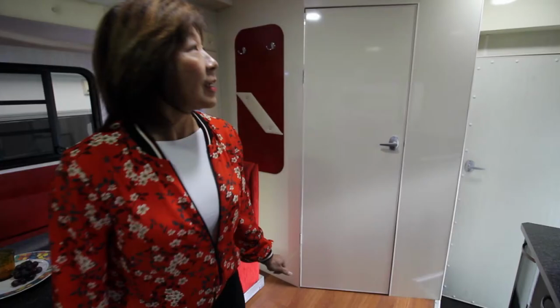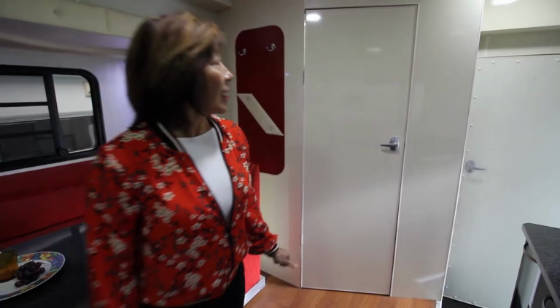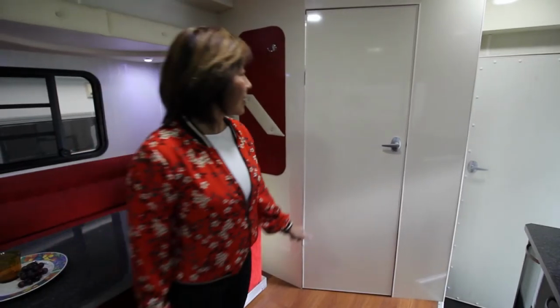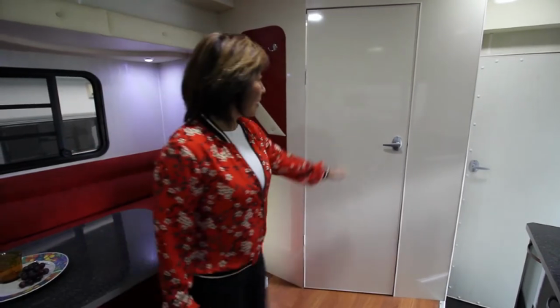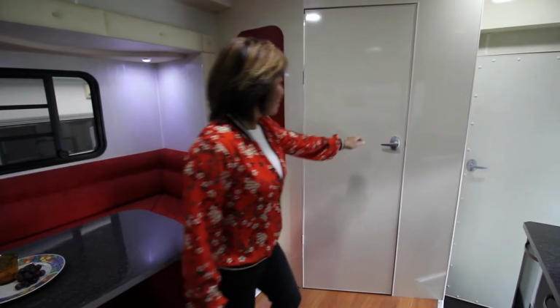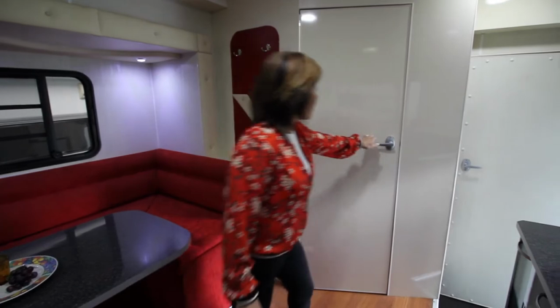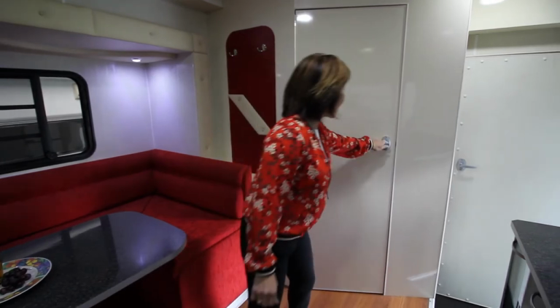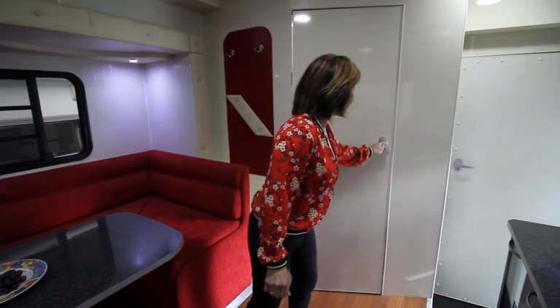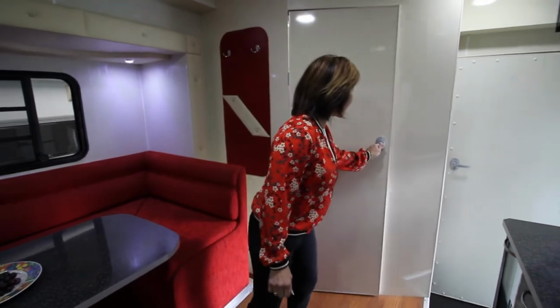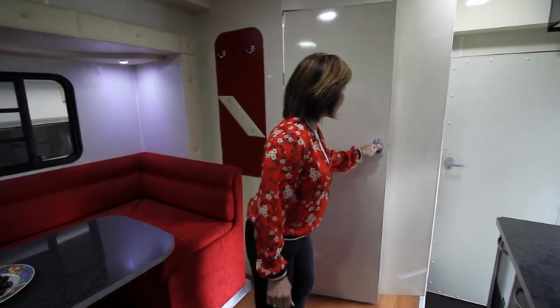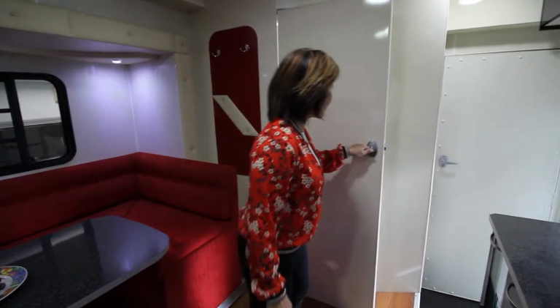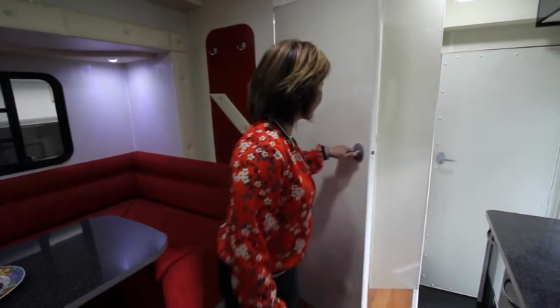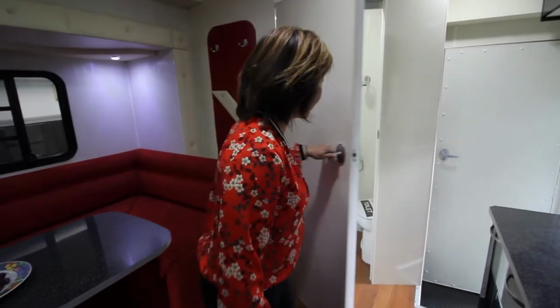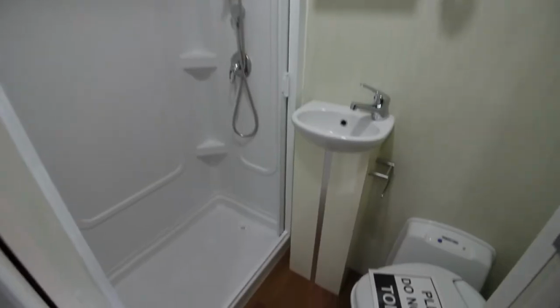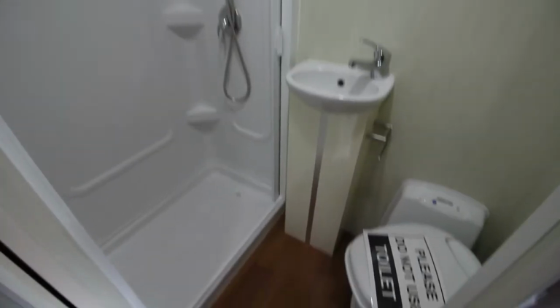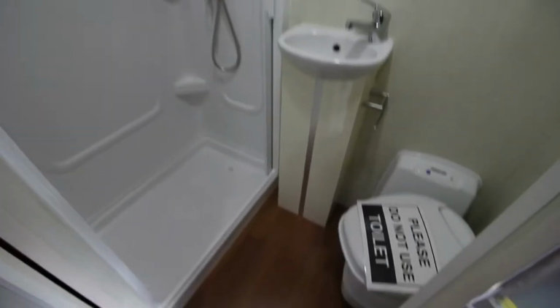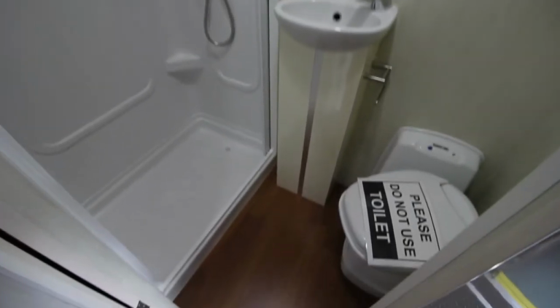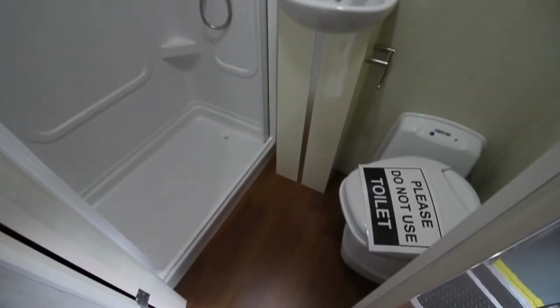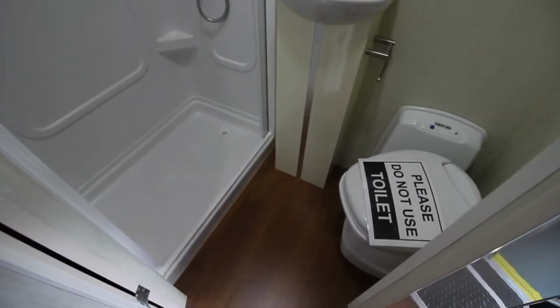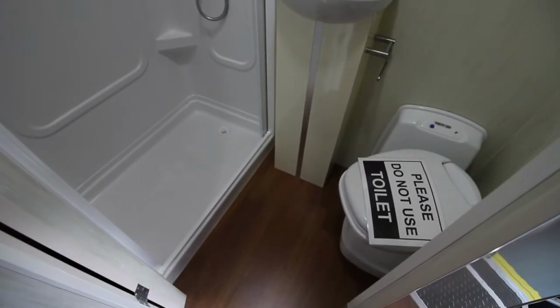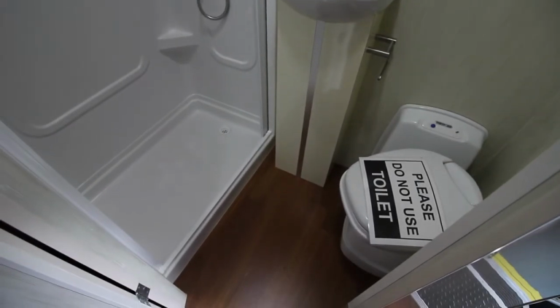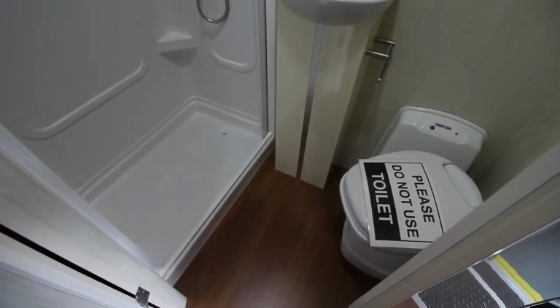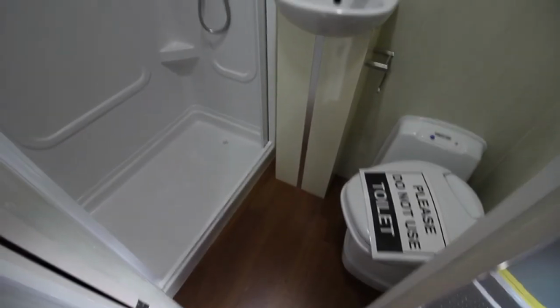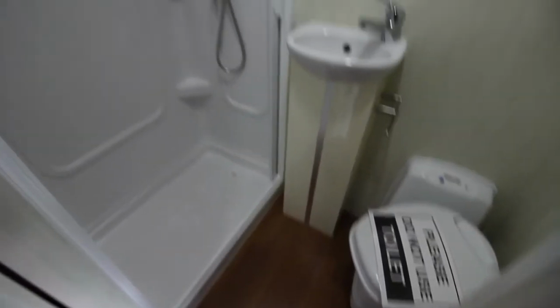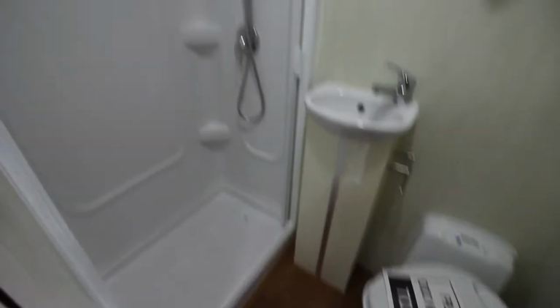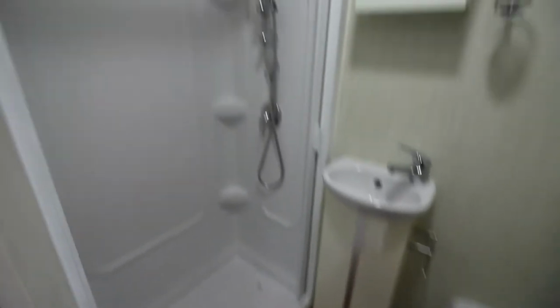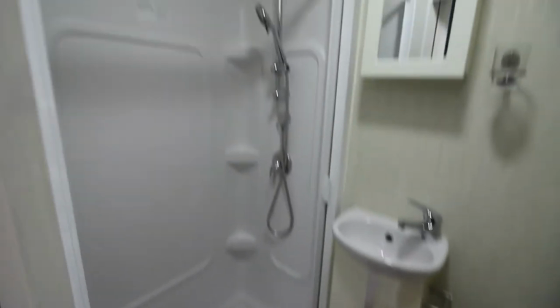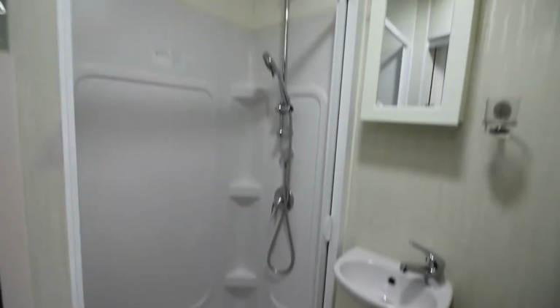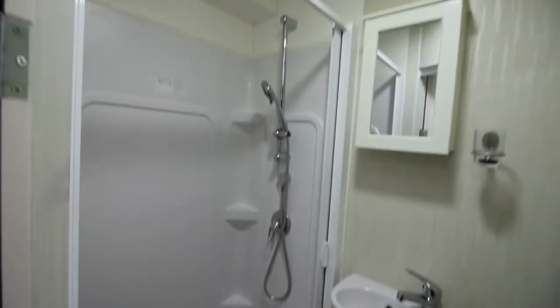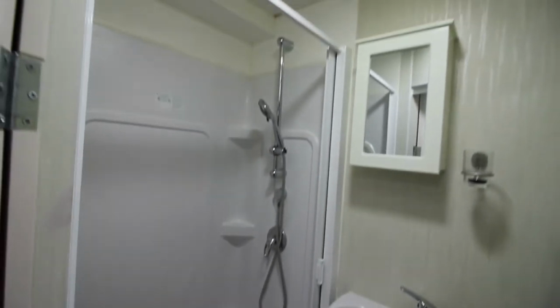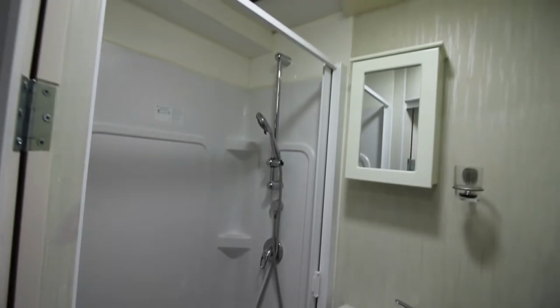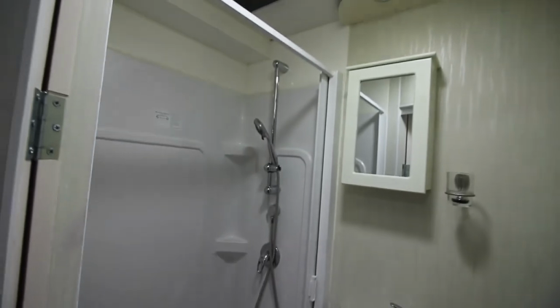And bathroom in here — shower, toilet, little basin.